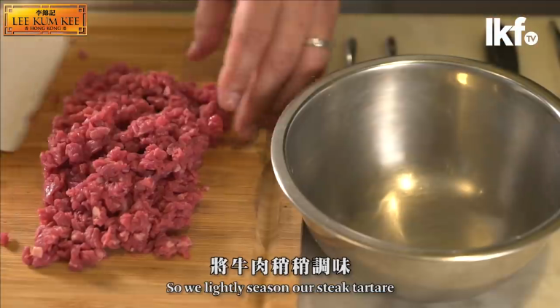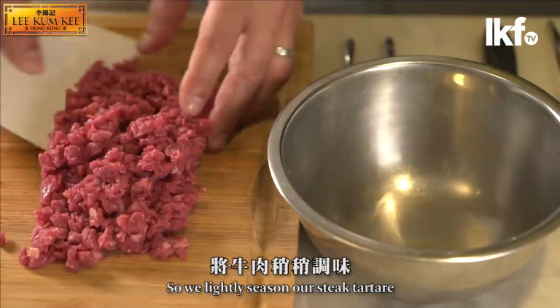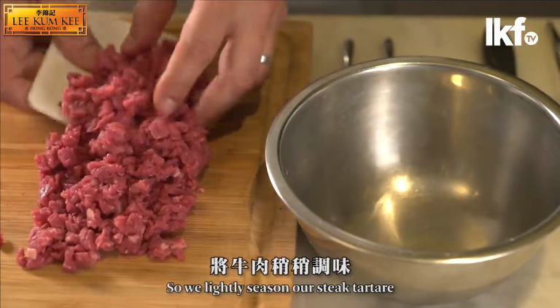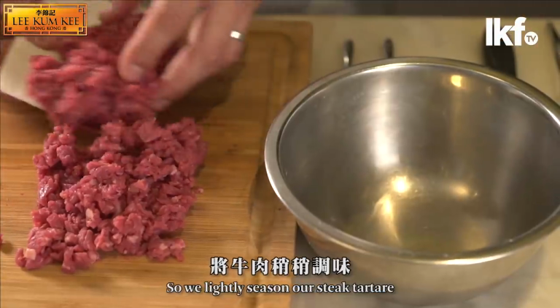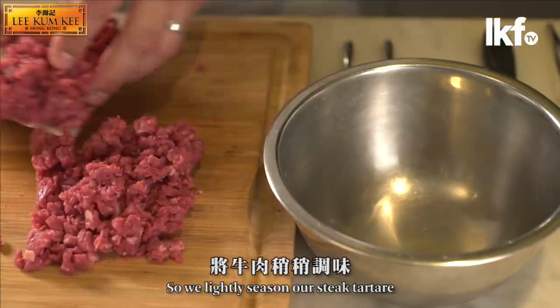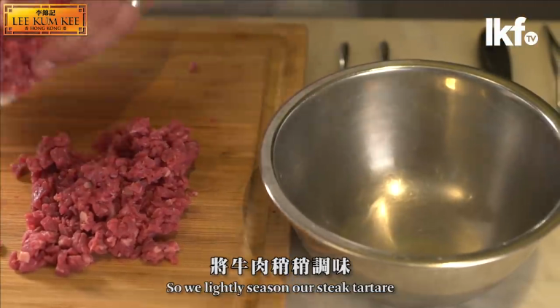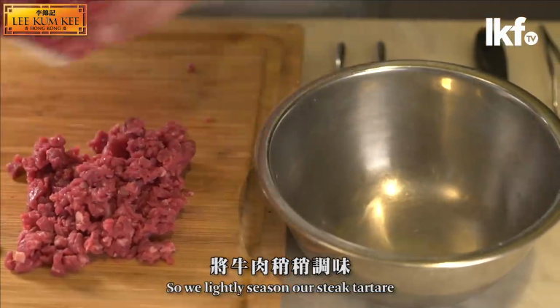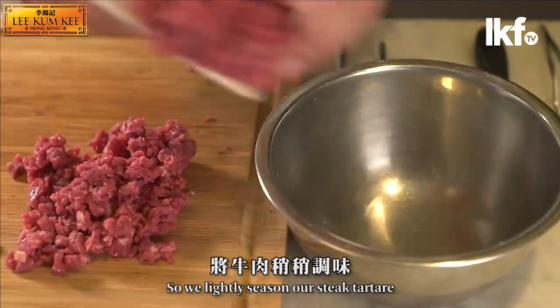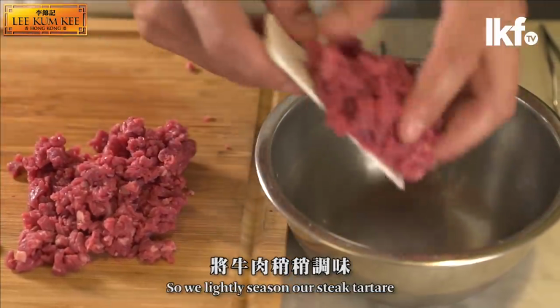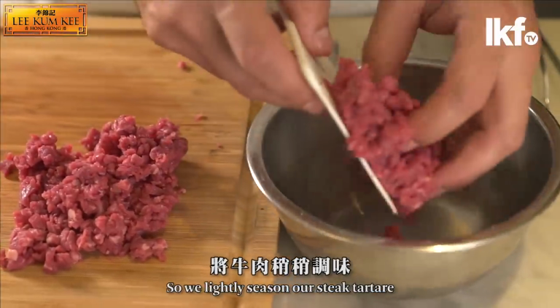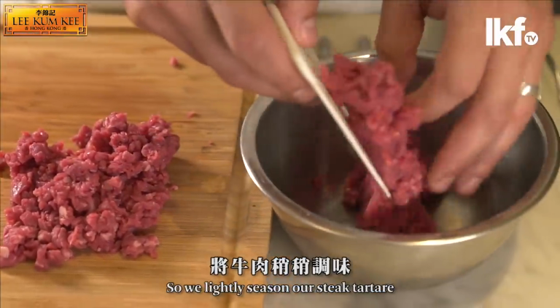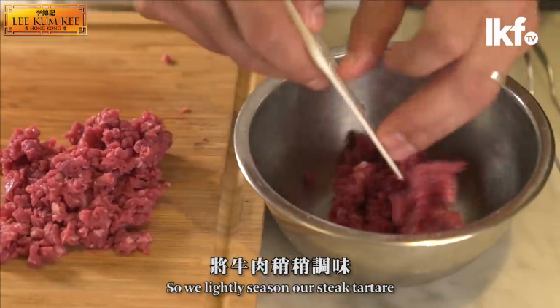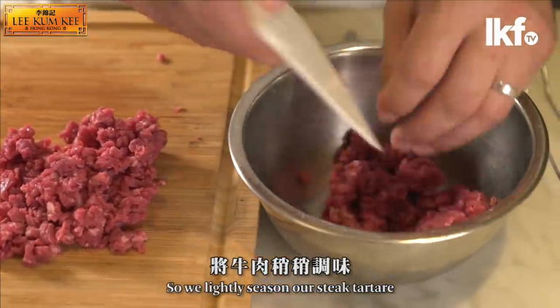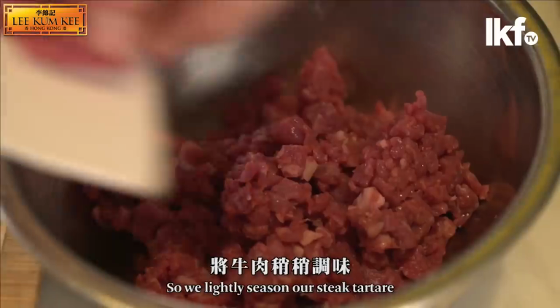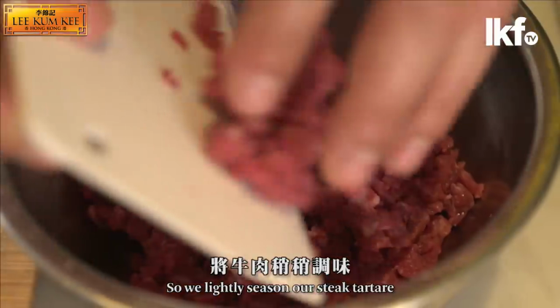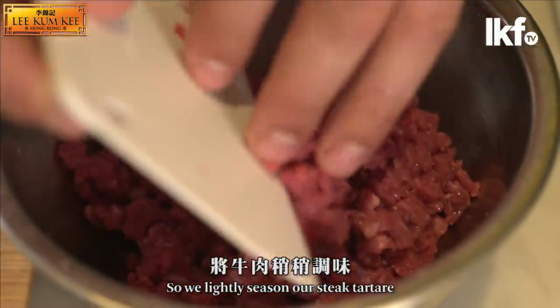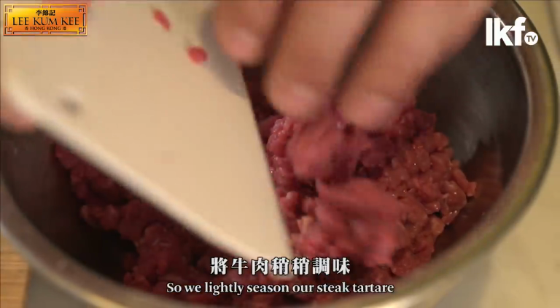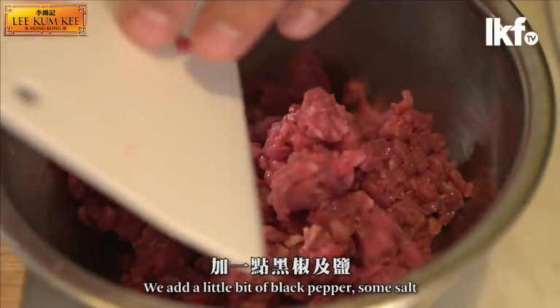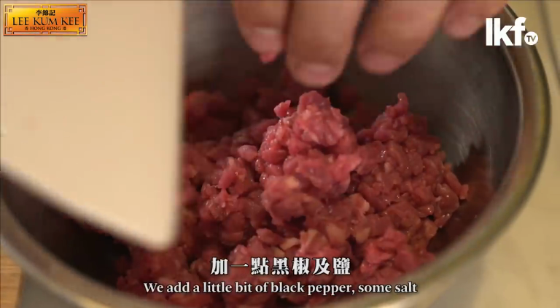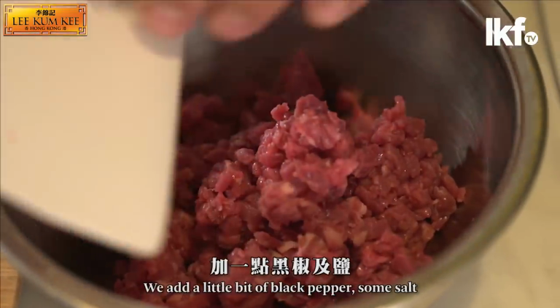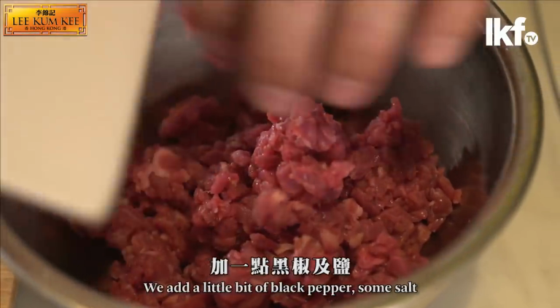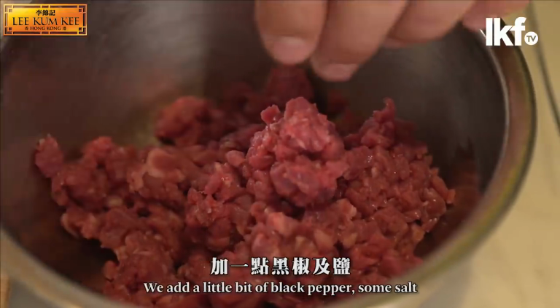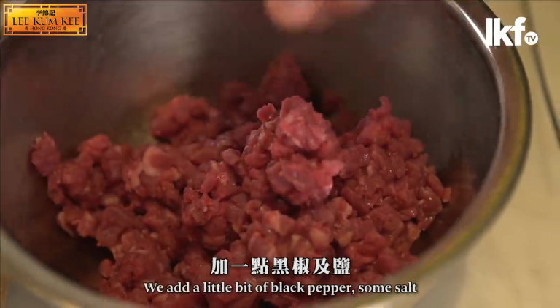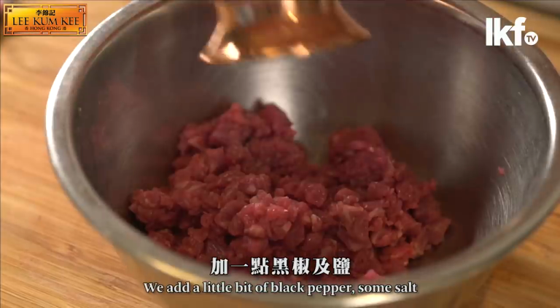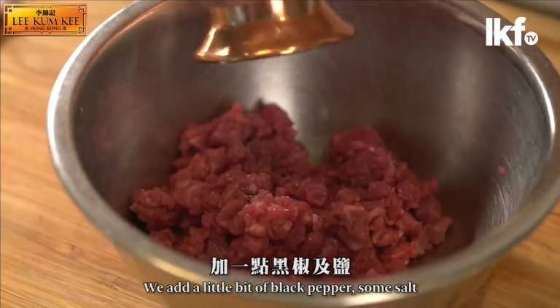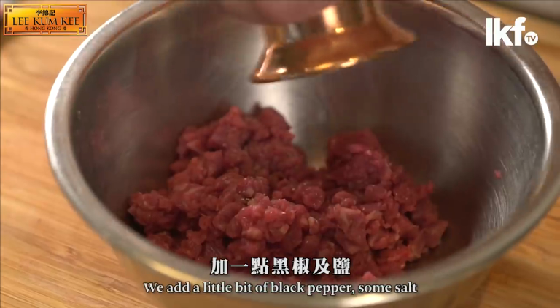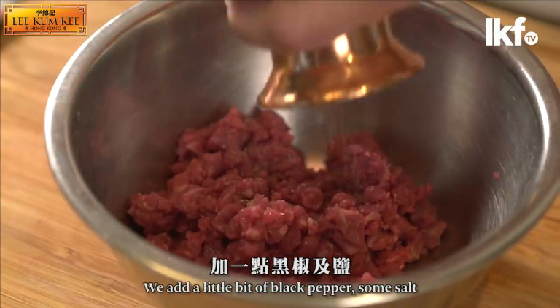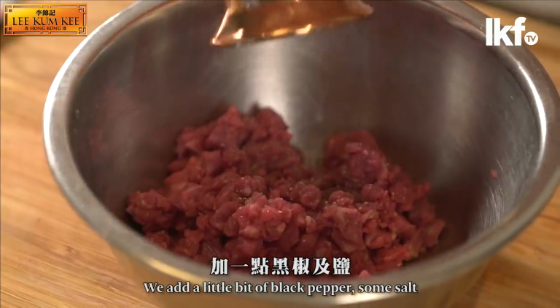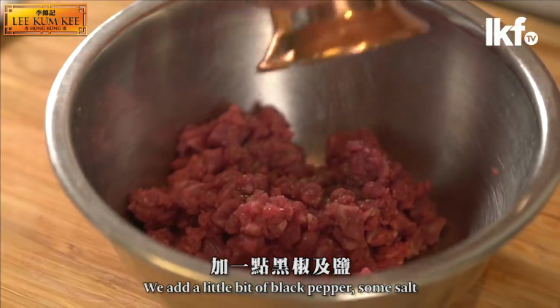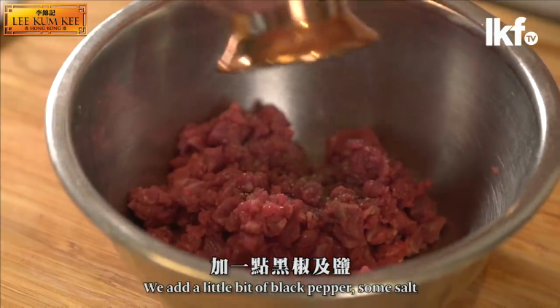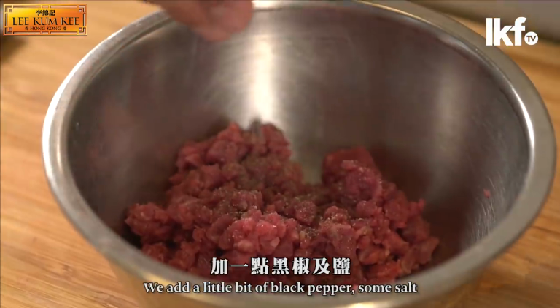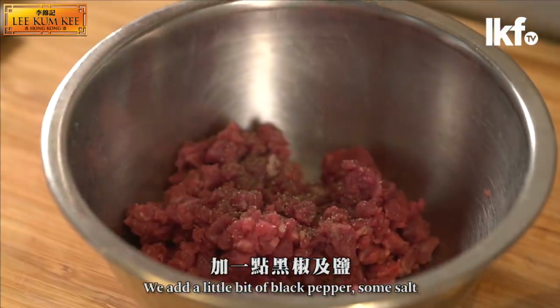We lightly season our steak tartar a little bit — we add a little bit of pepper and some salt.